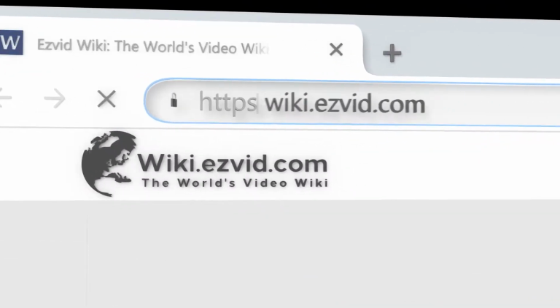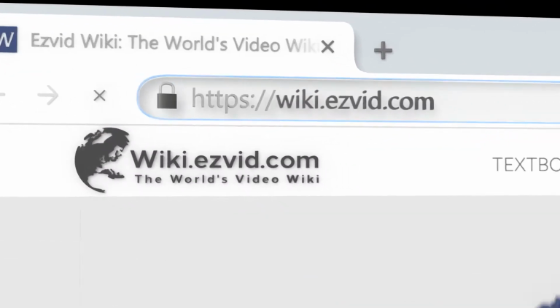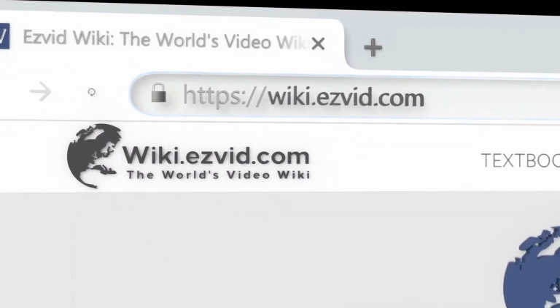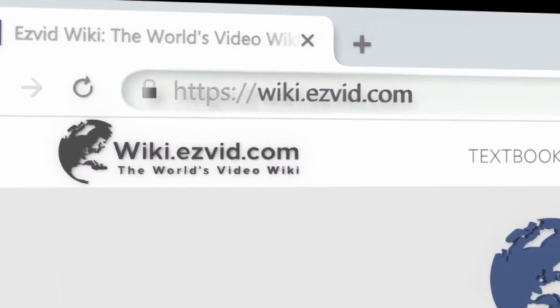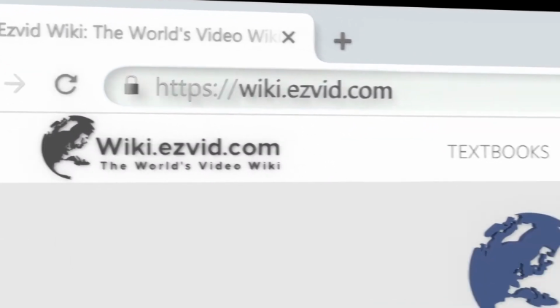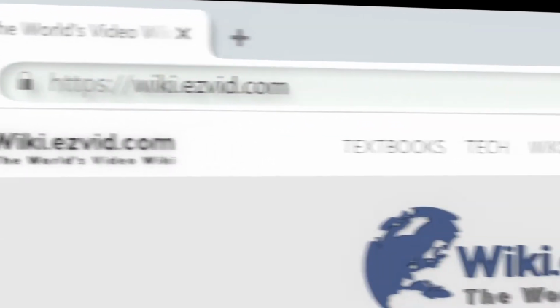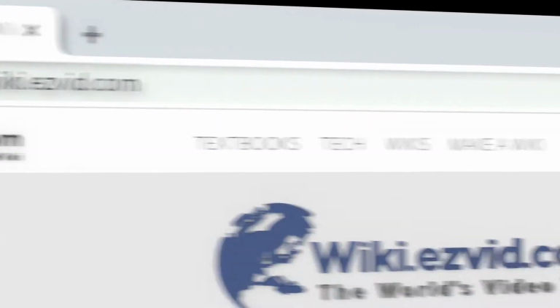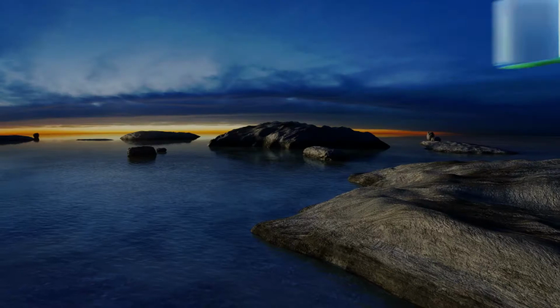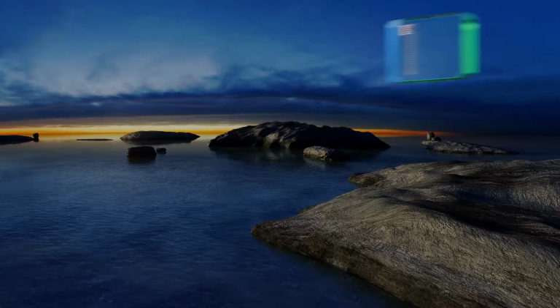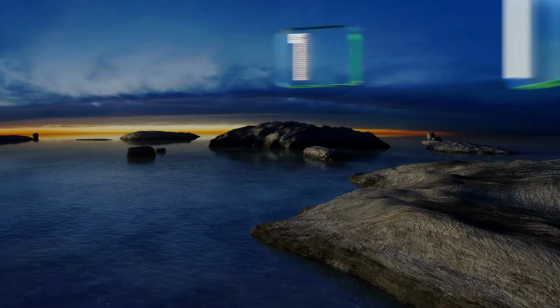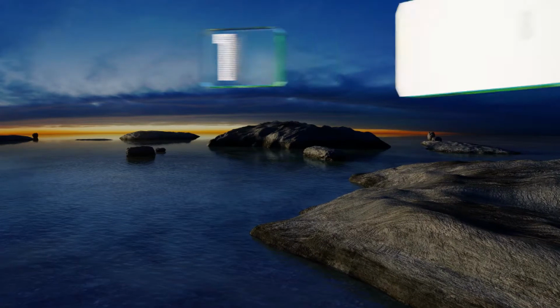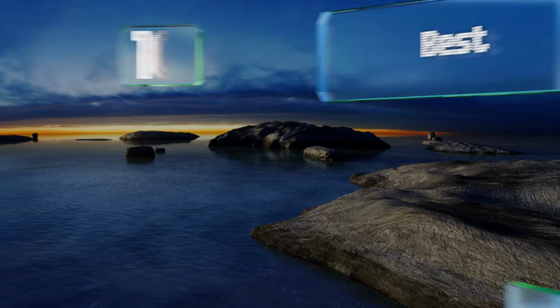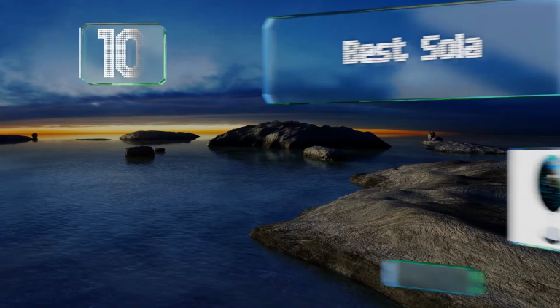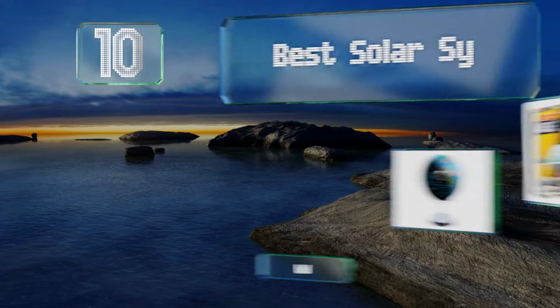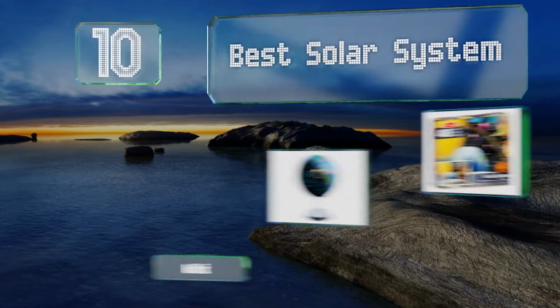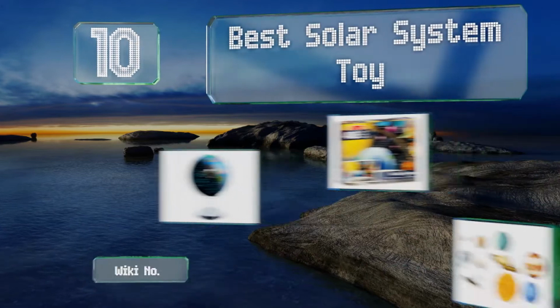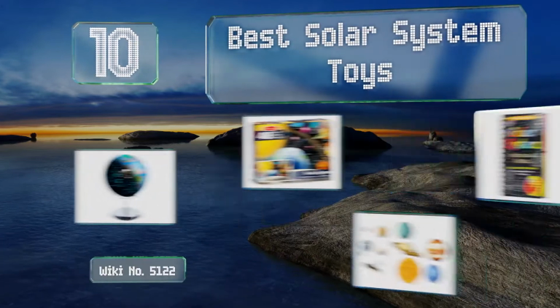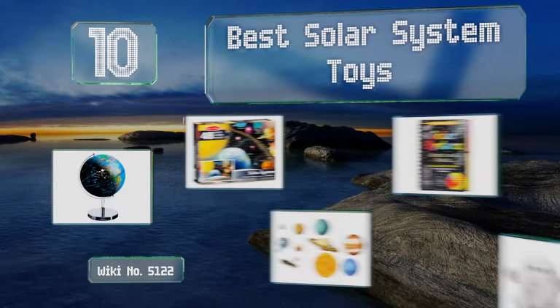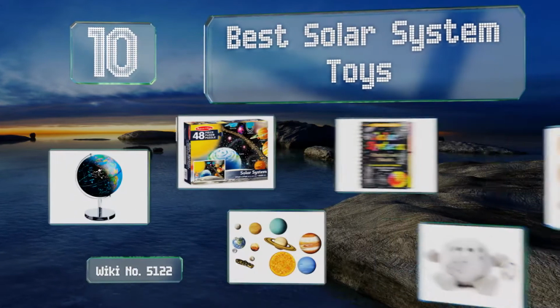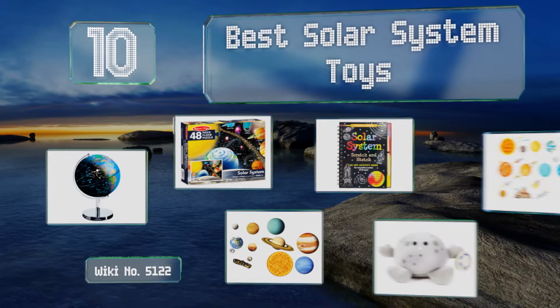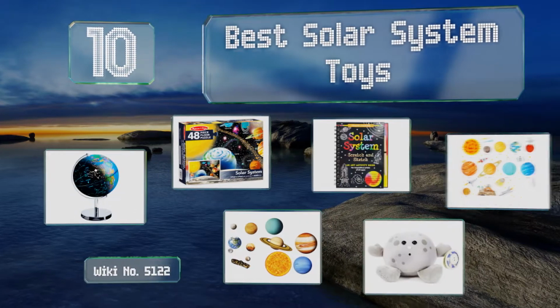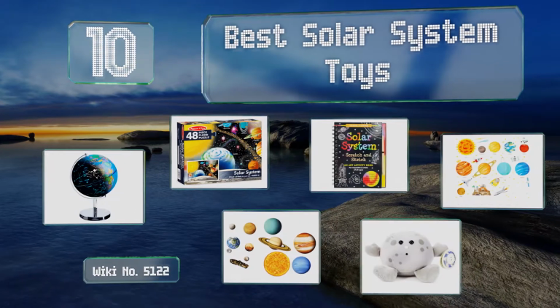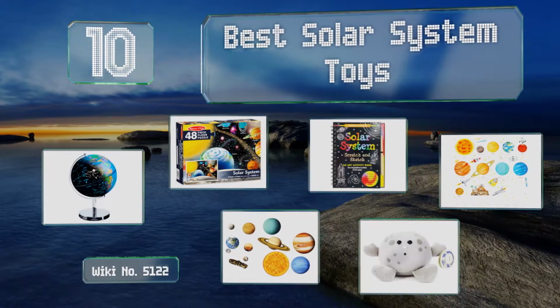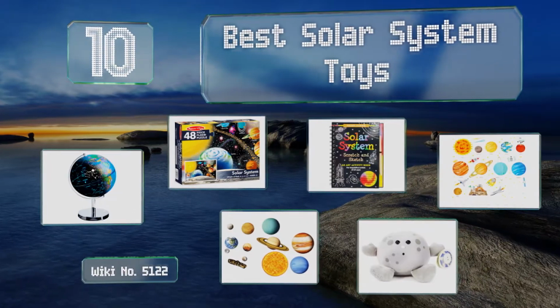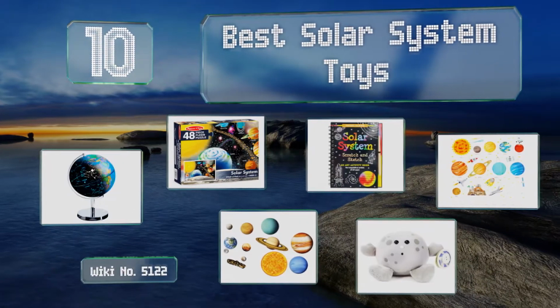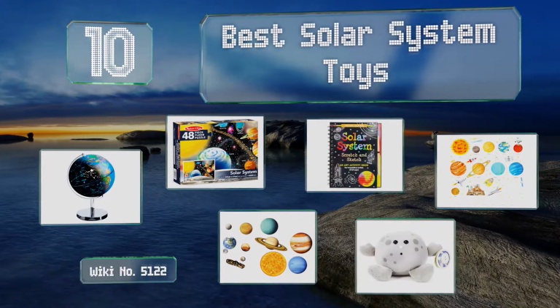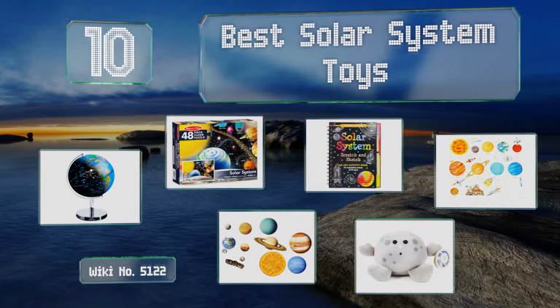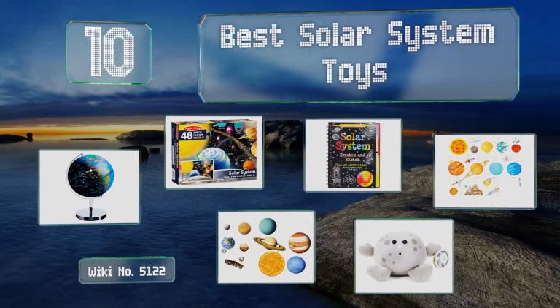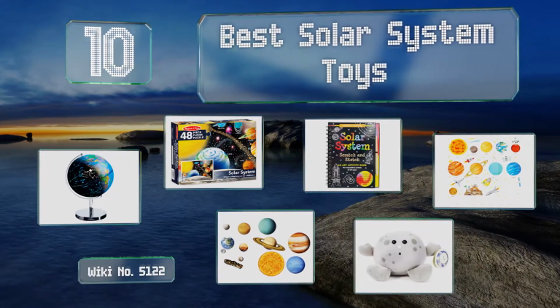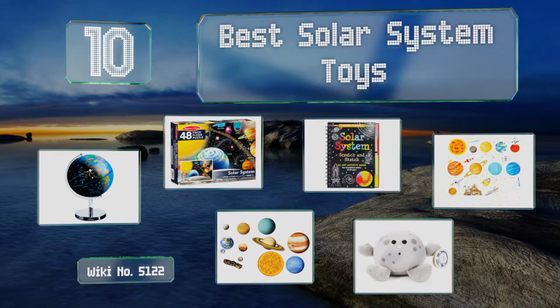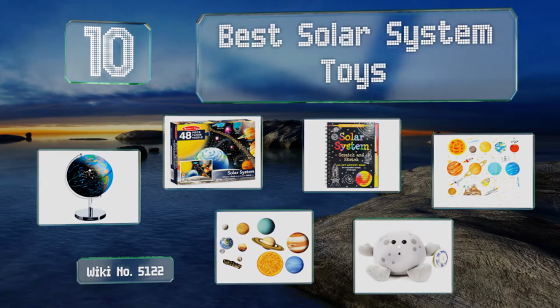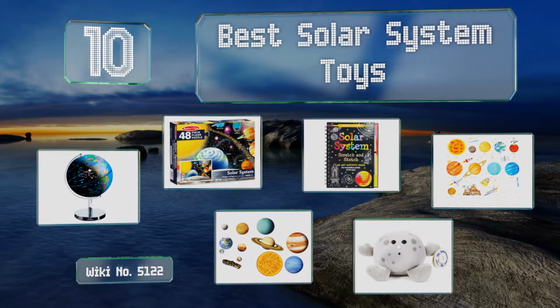EasyVid presents the 10 best solar system toys. Let's get started with the list.